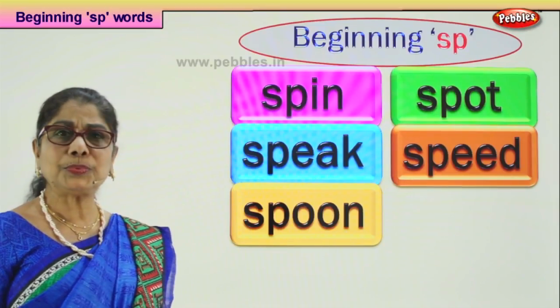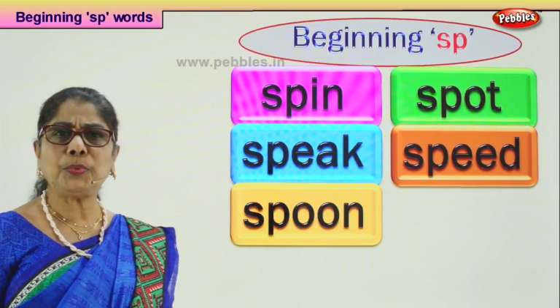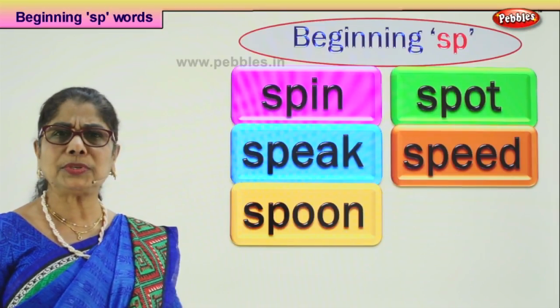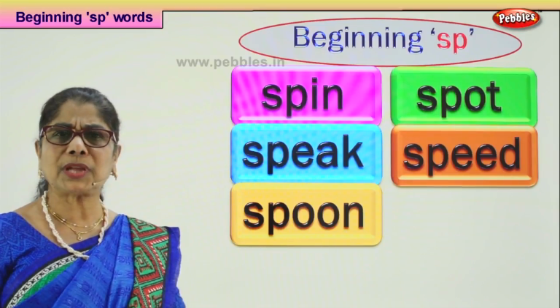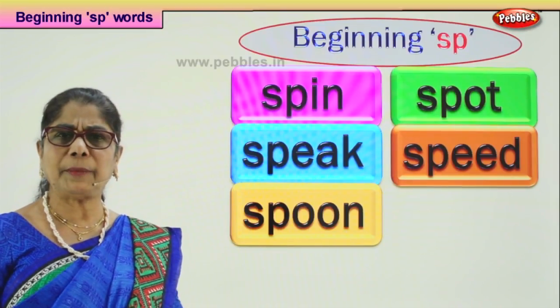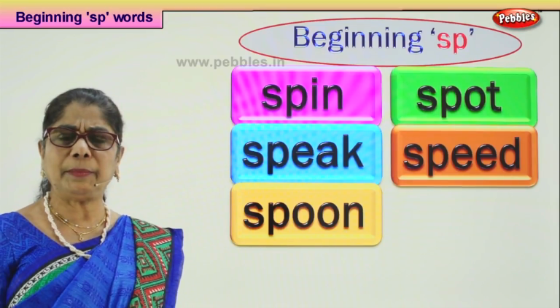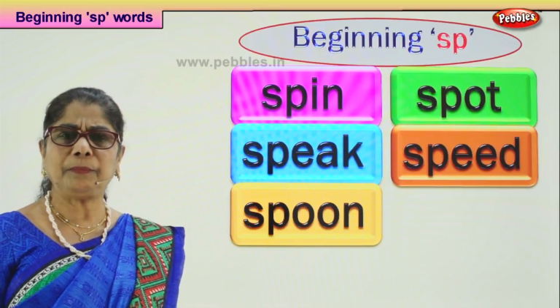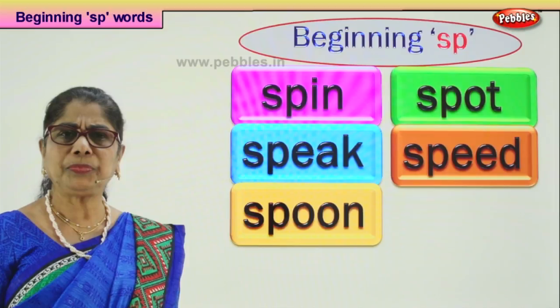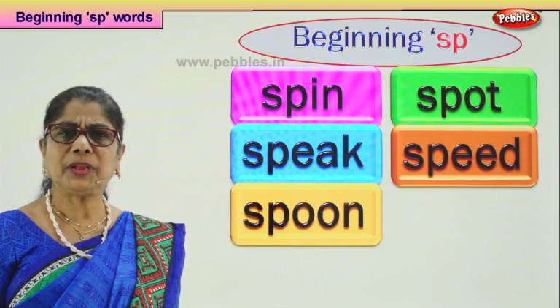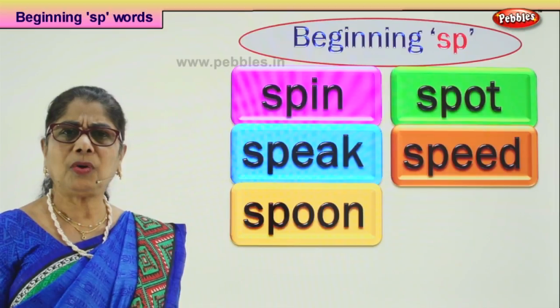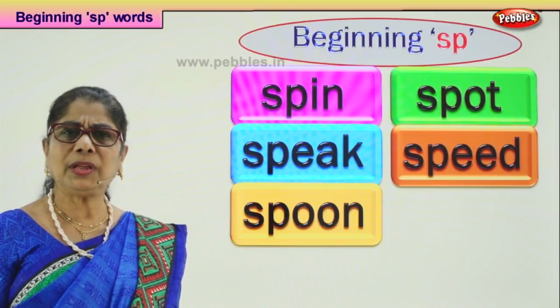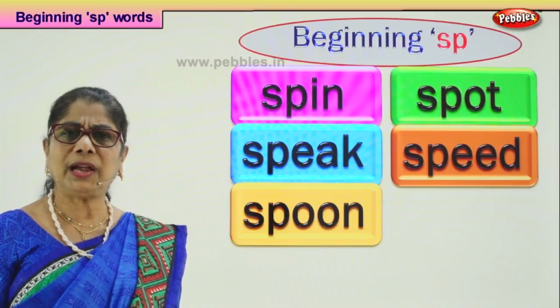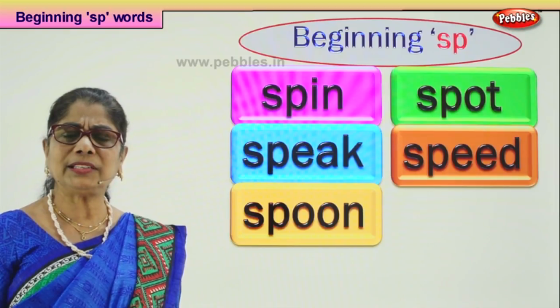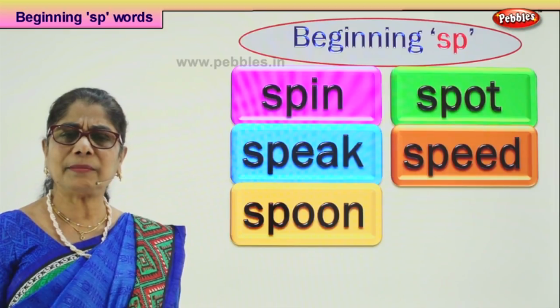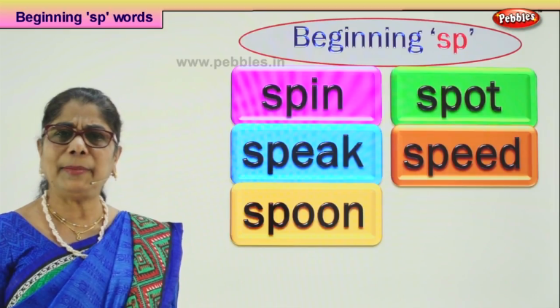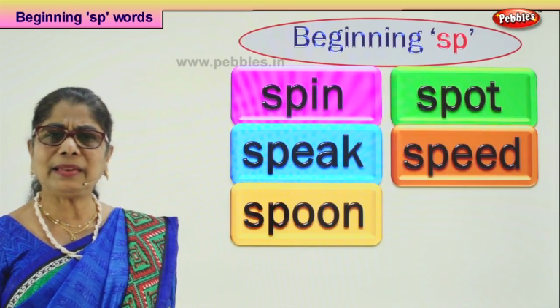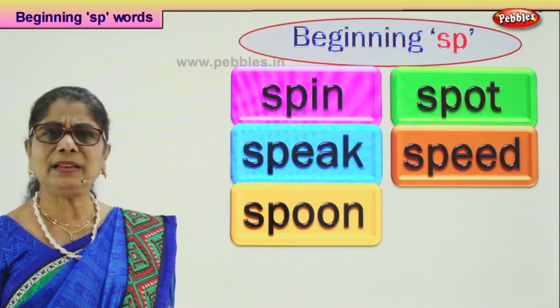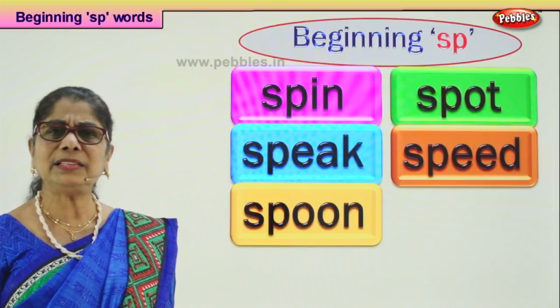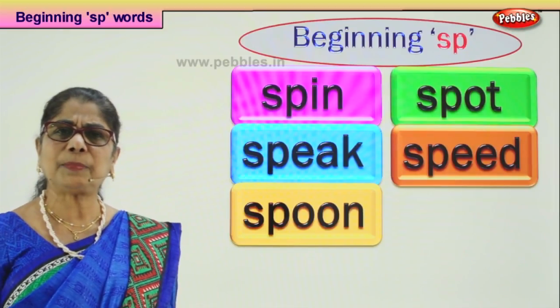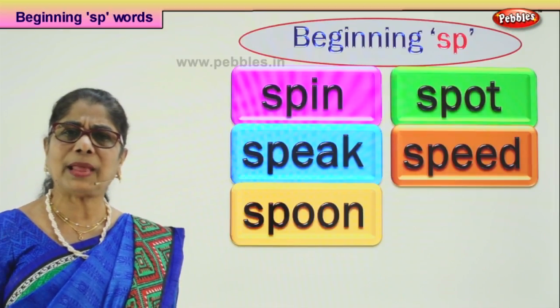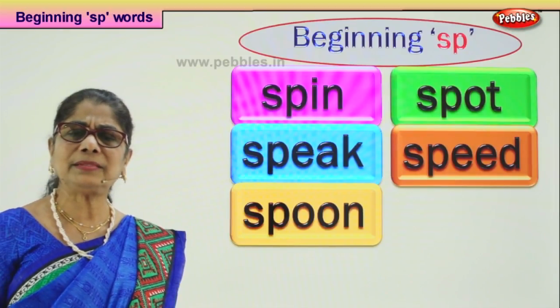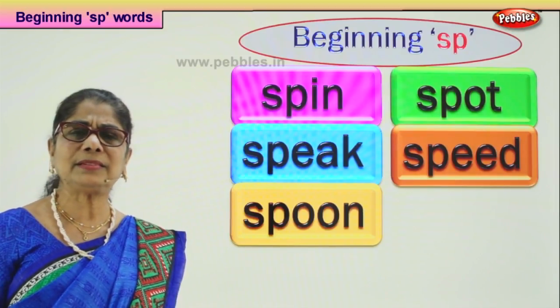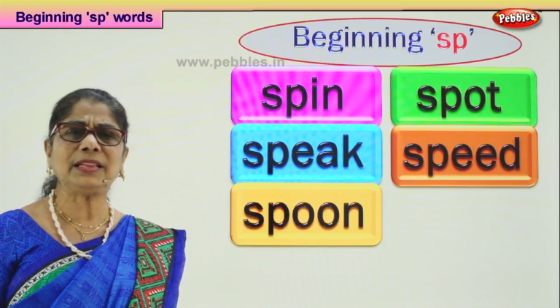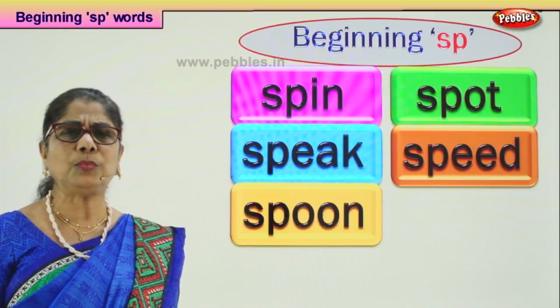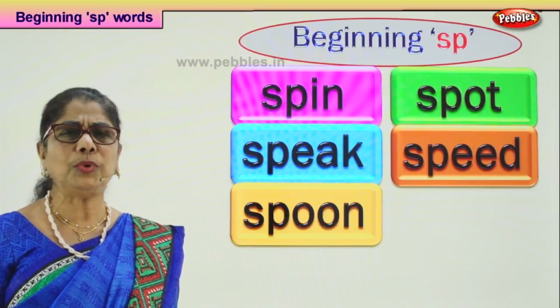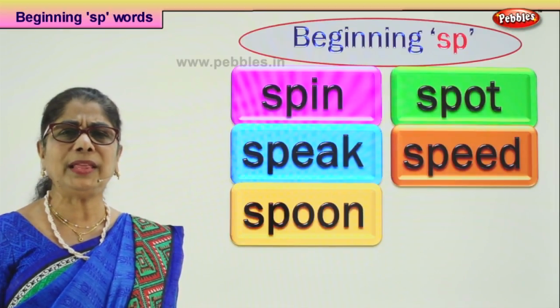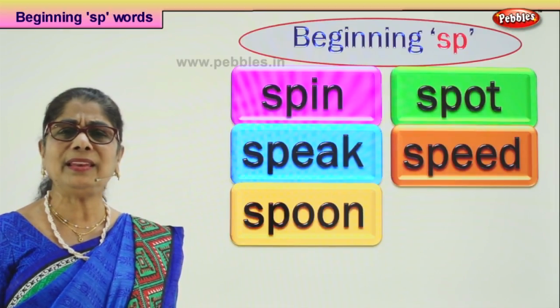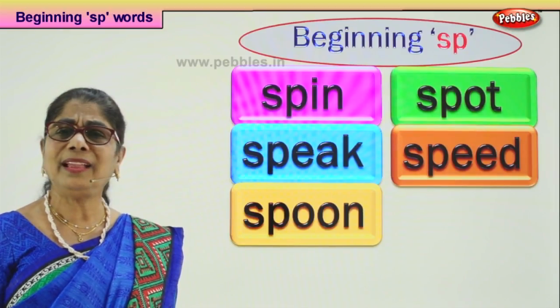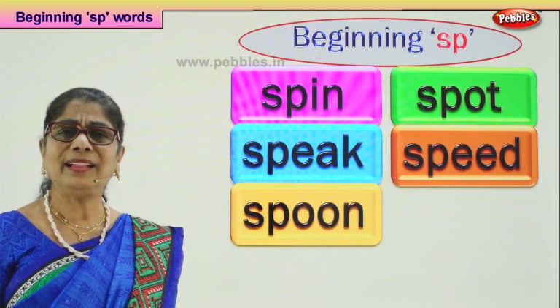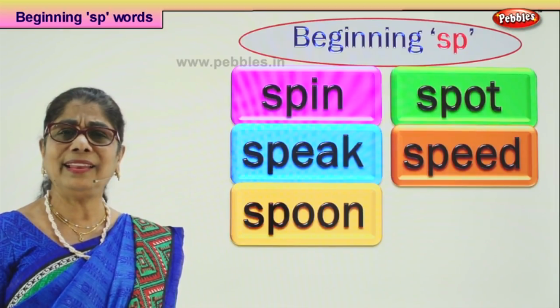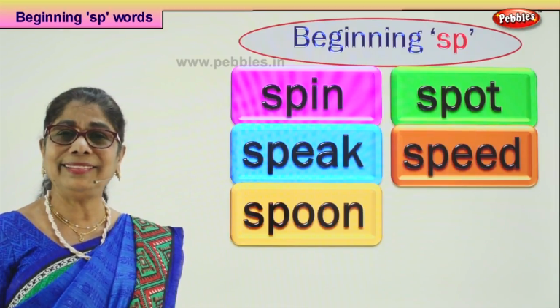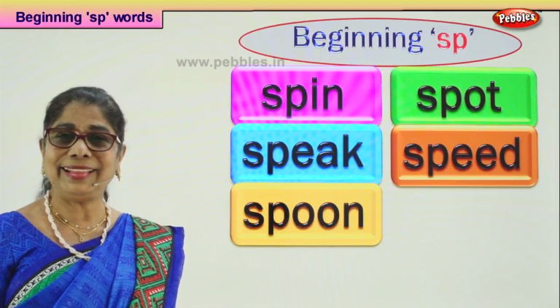Spoons come in all kinds of materials: metal, plastic, wooden — anything.